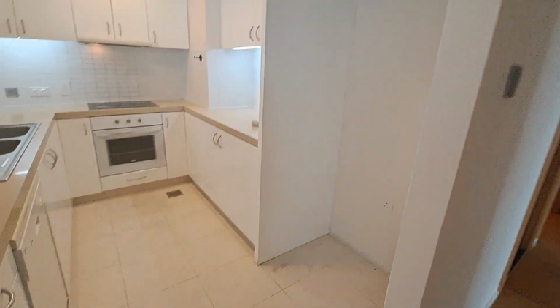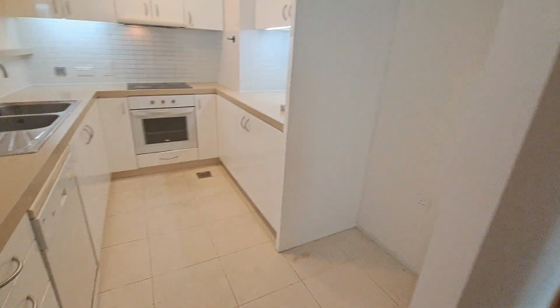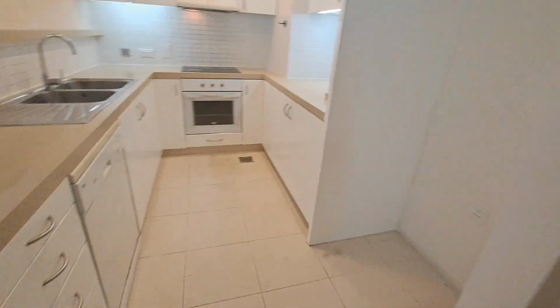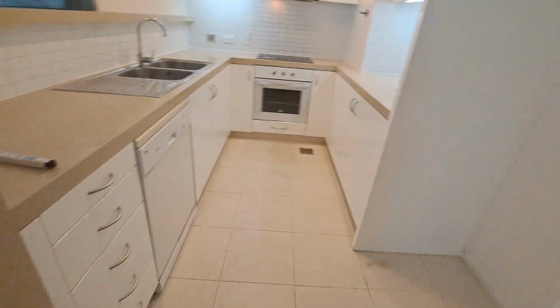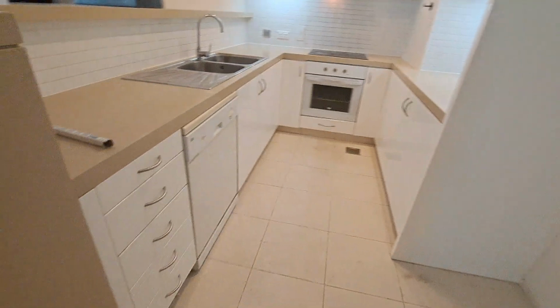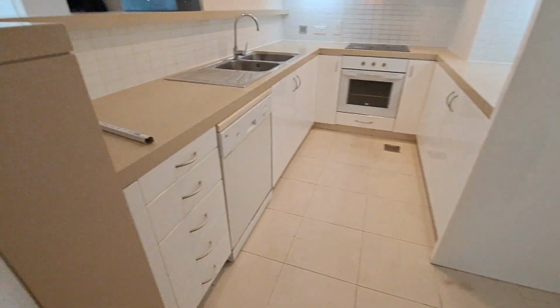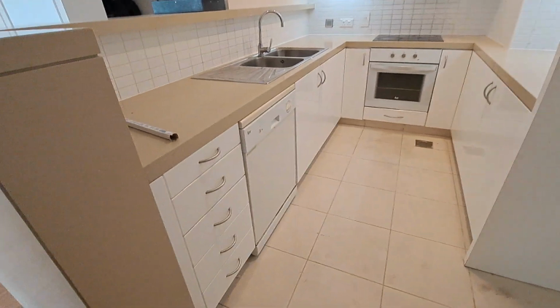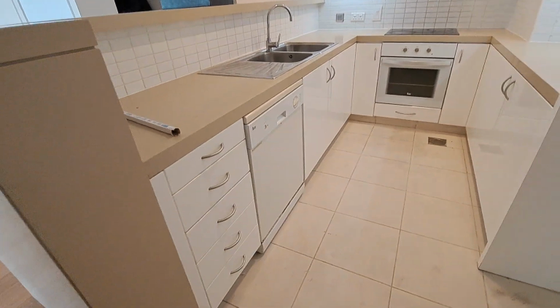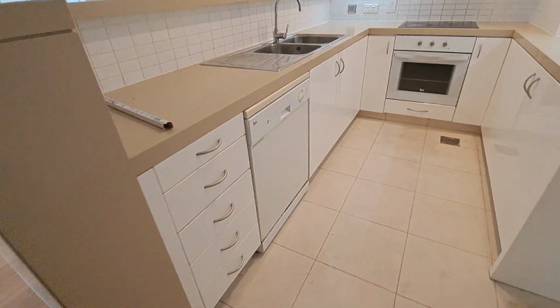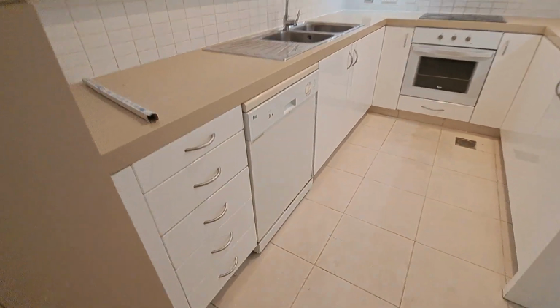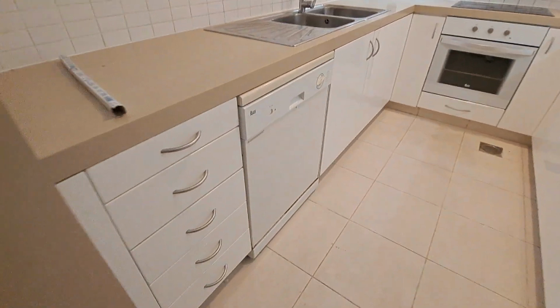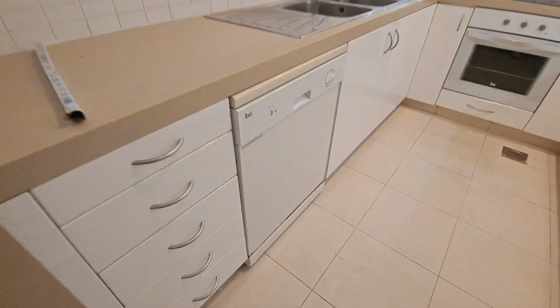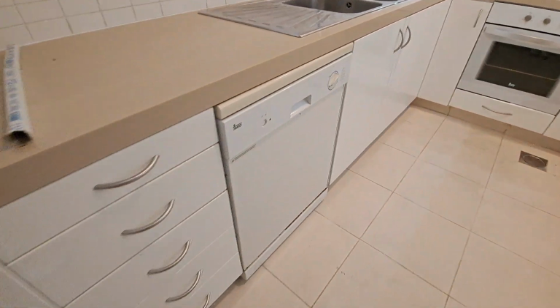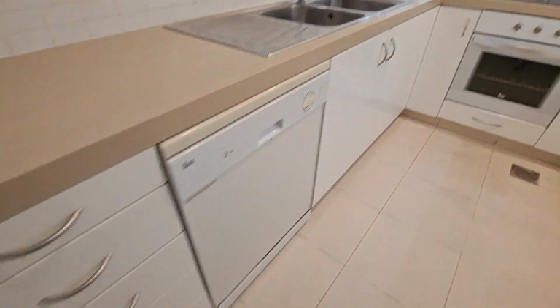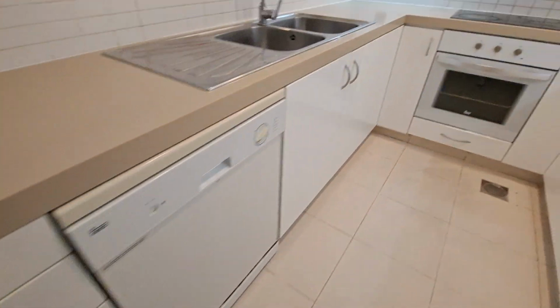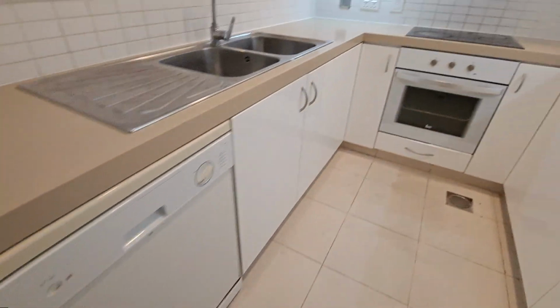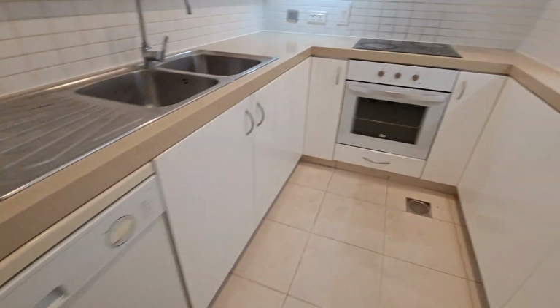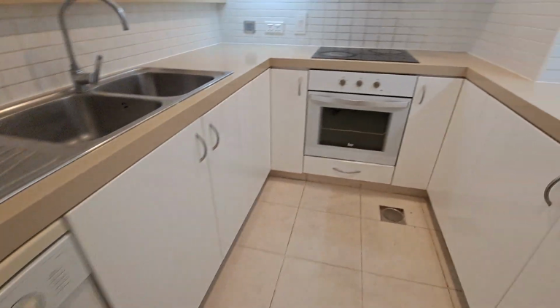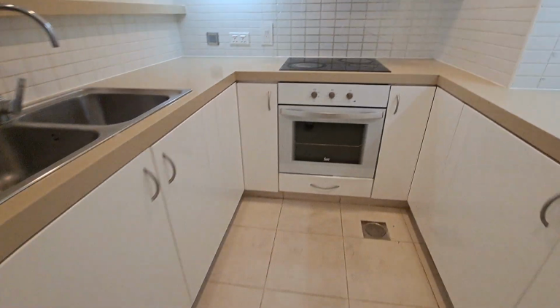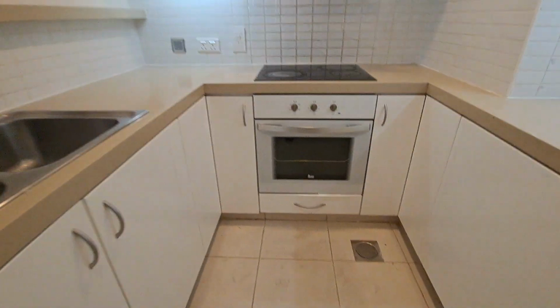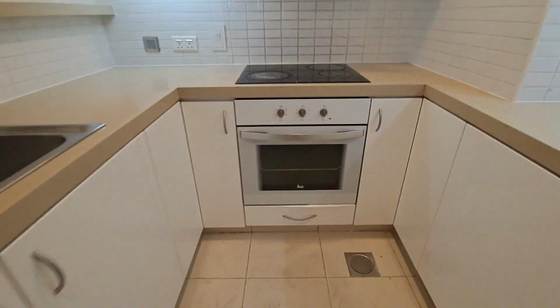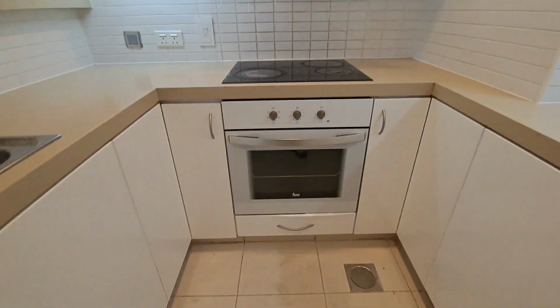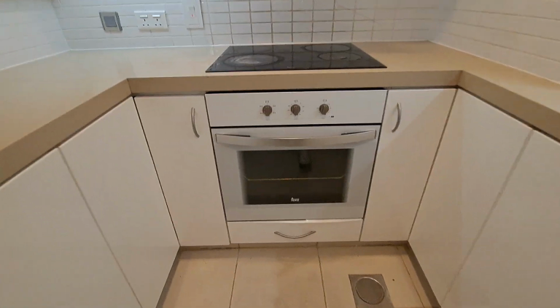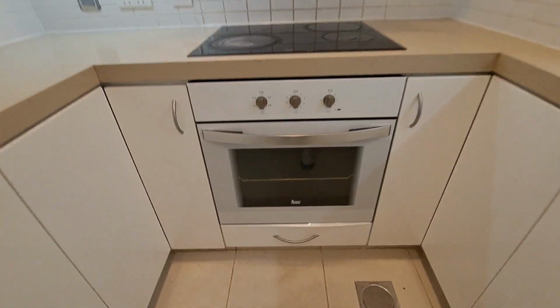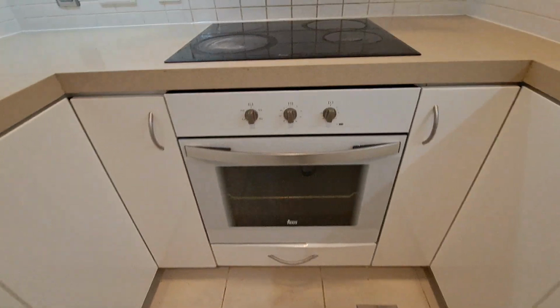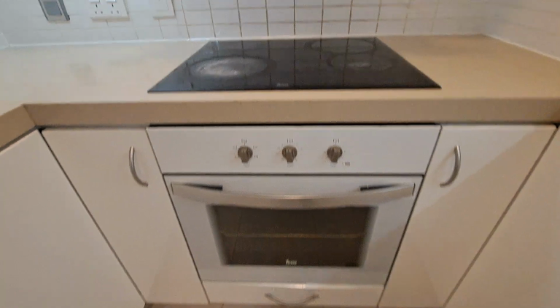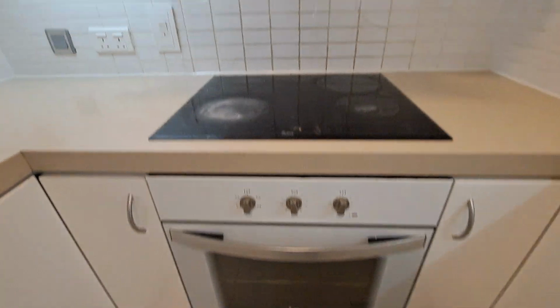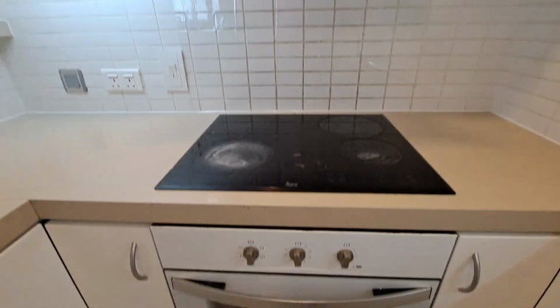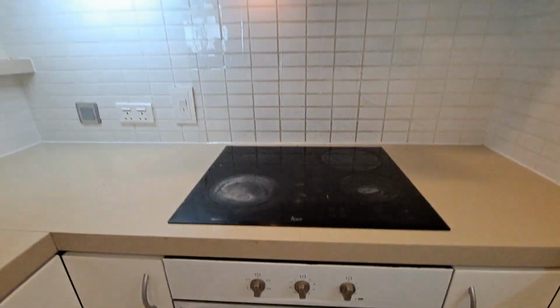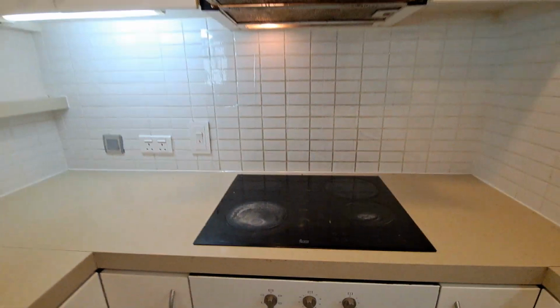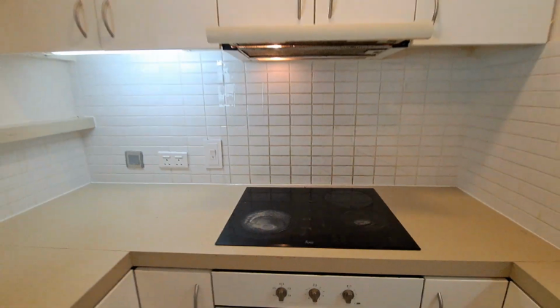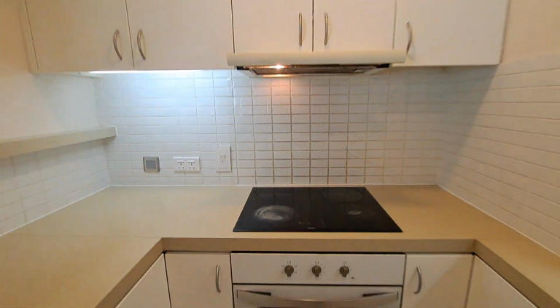The kitchen has fridge space, lot of storage. This has a dishwasher, electrical oven, and gas.